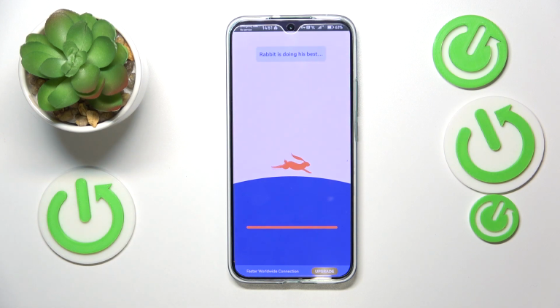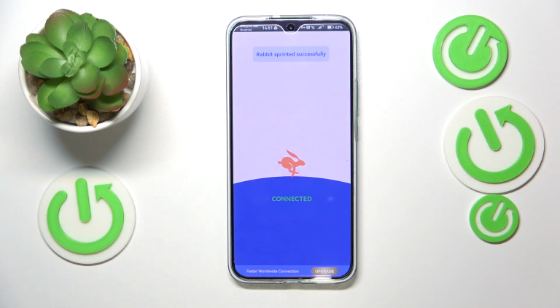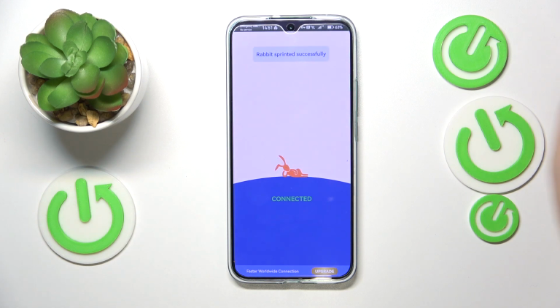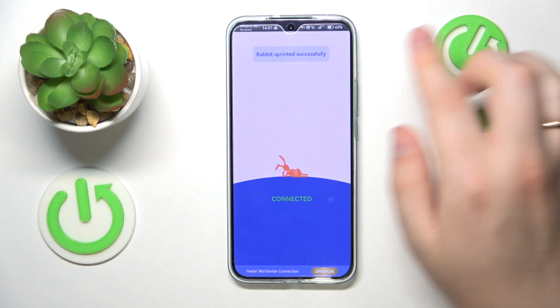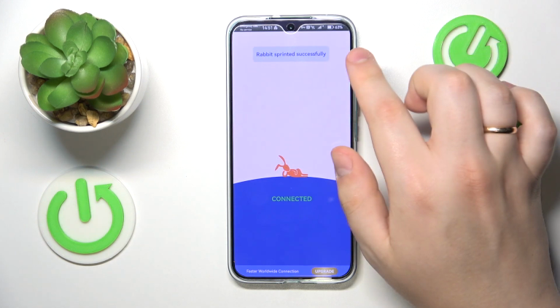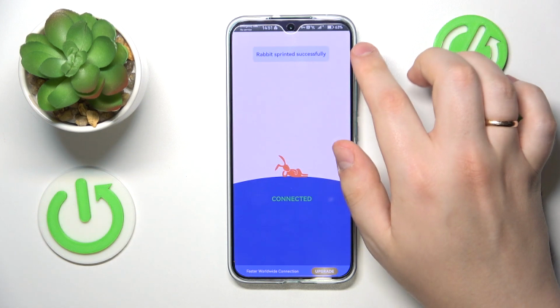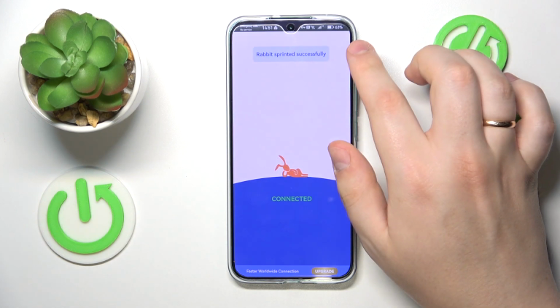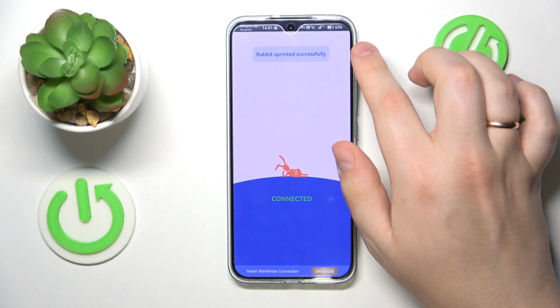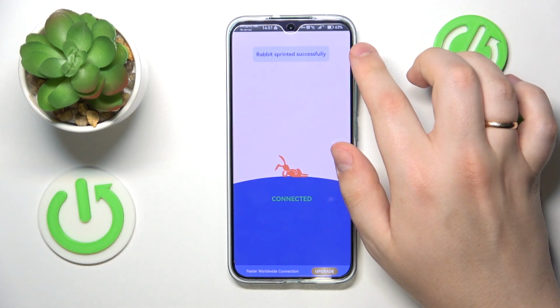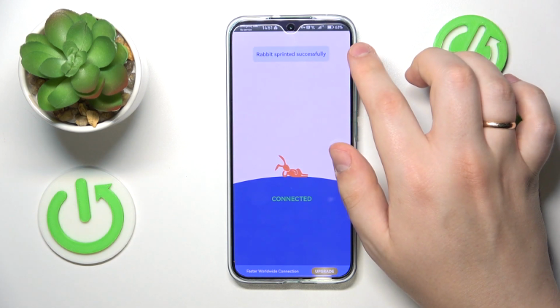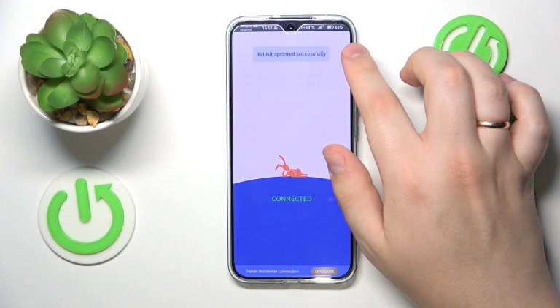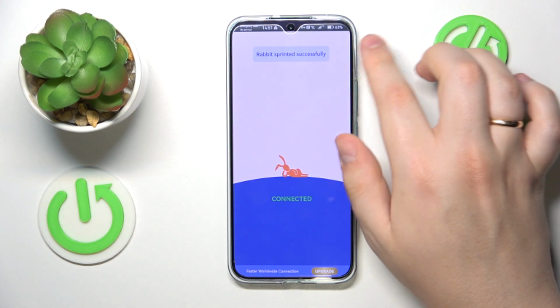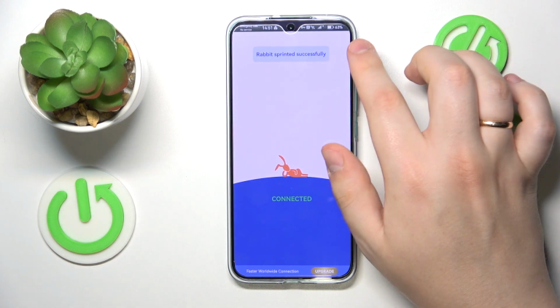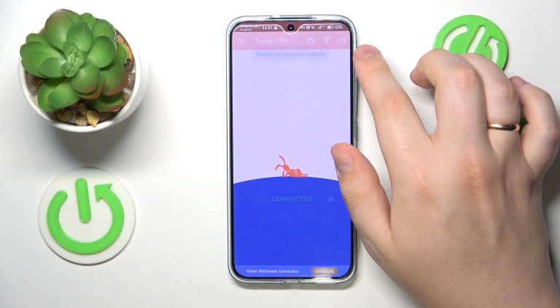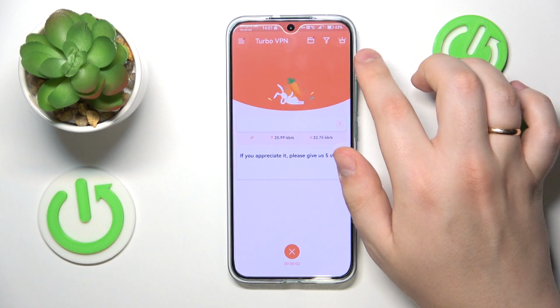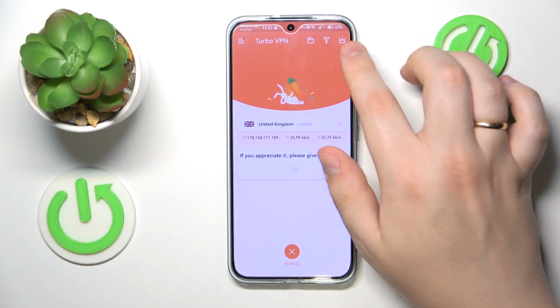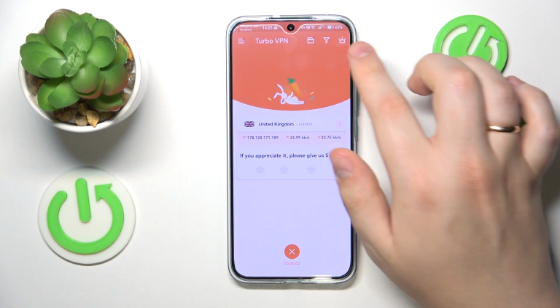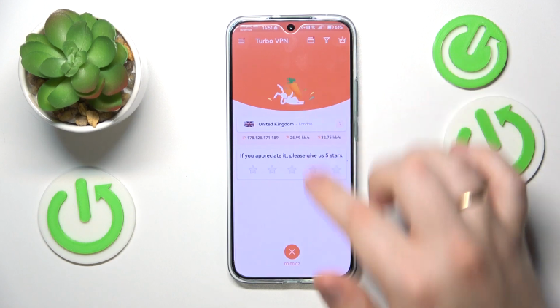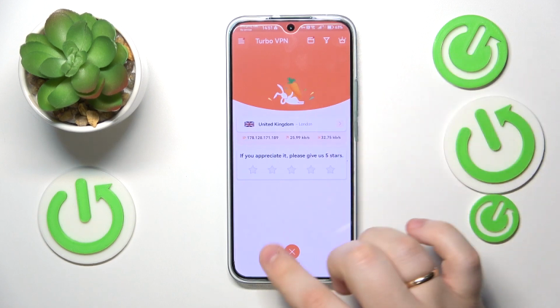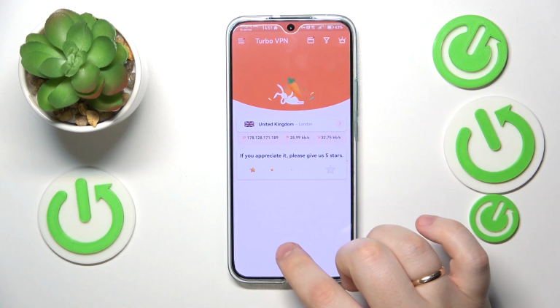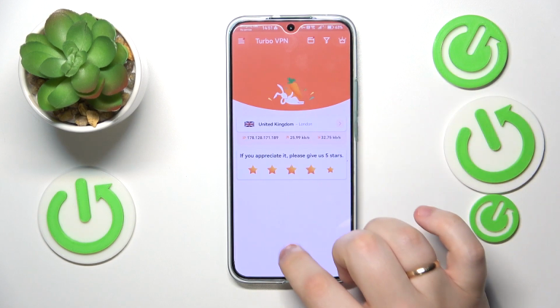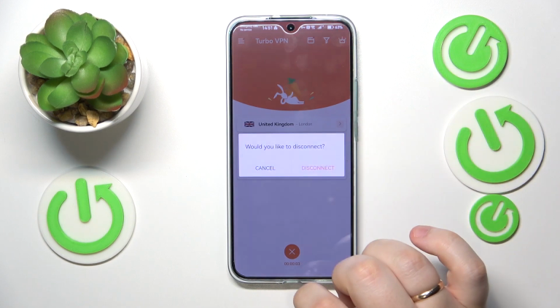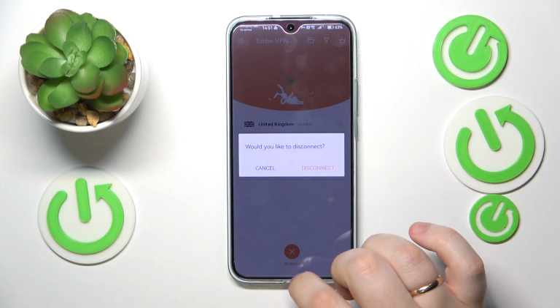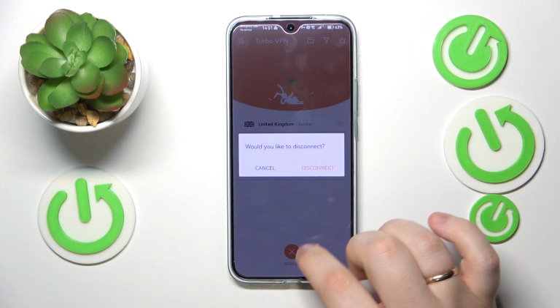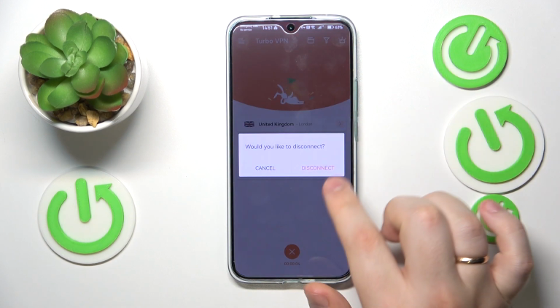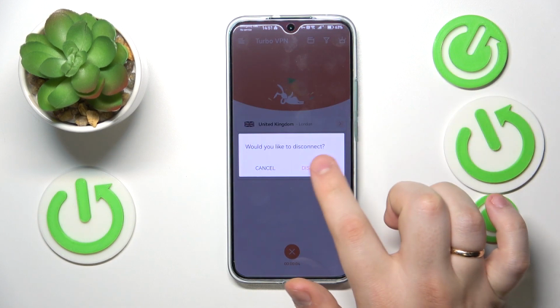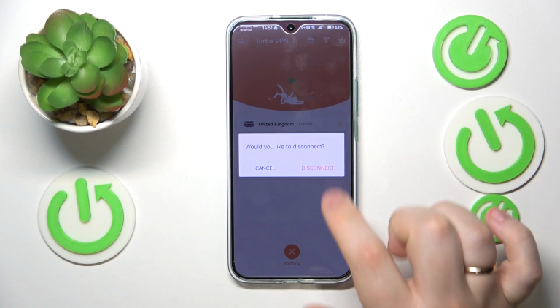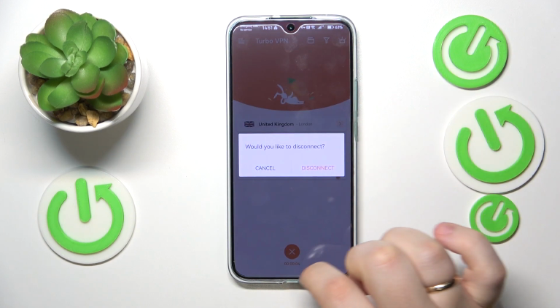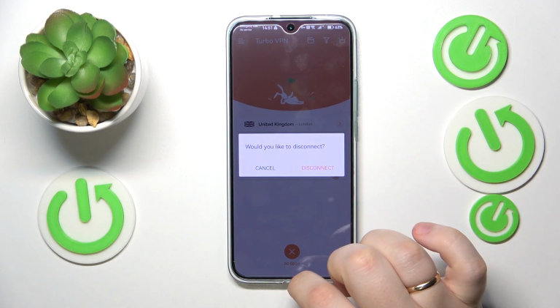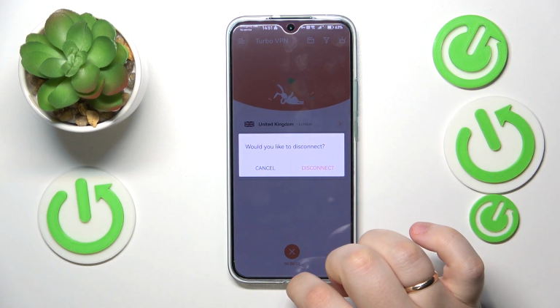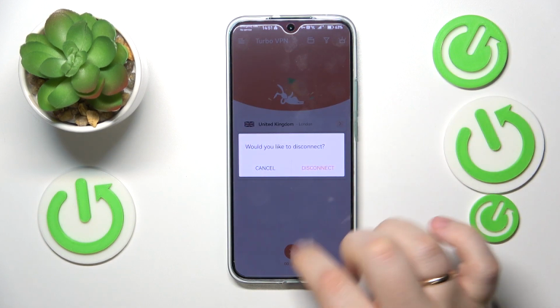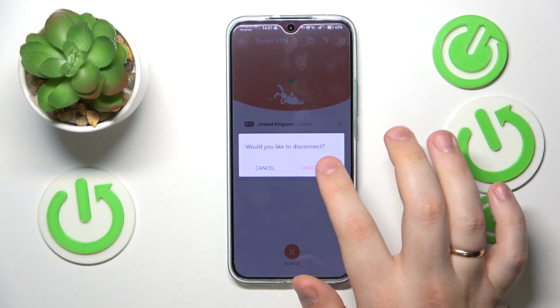And finally, if you would like to turn the VPN off, you will need to tap the cross icon, then choose the disconnect option.